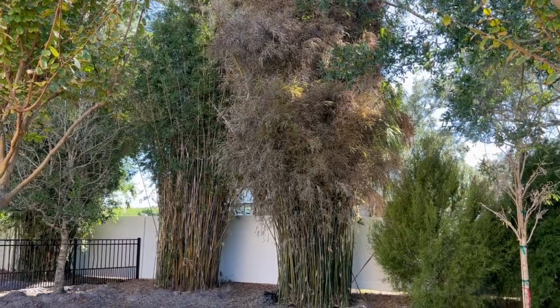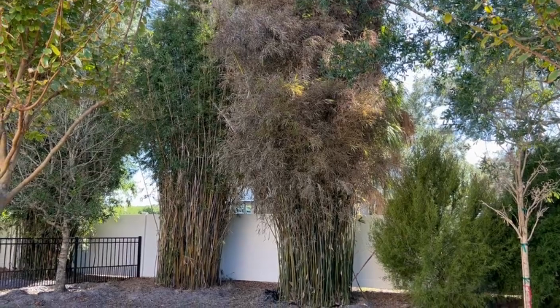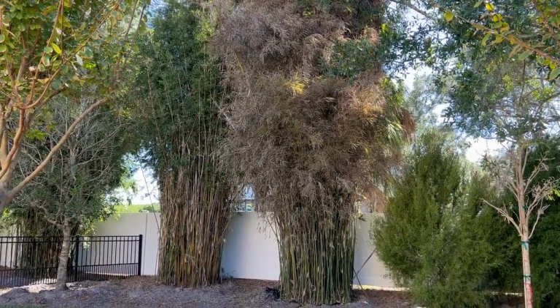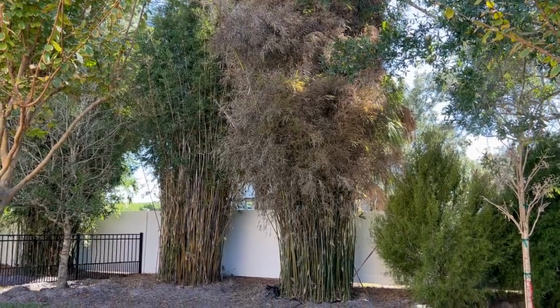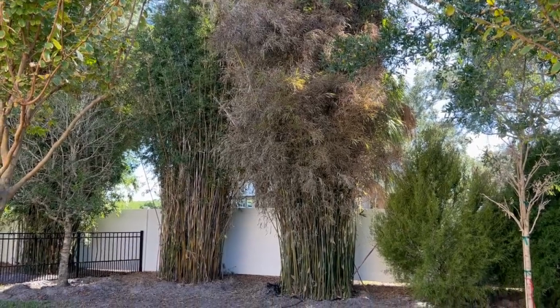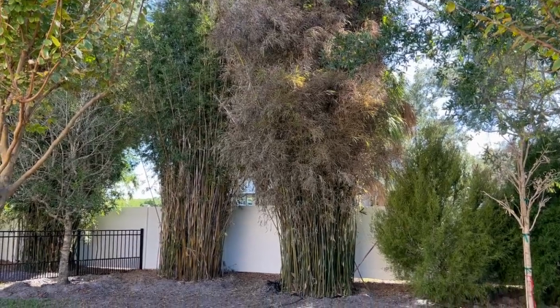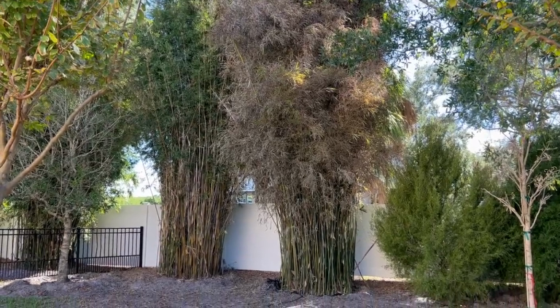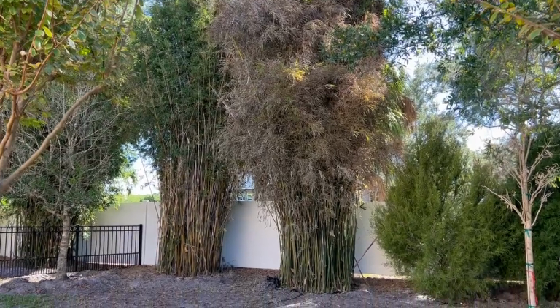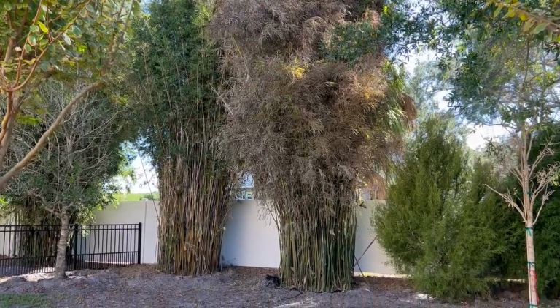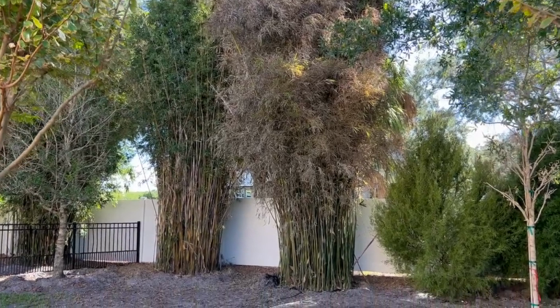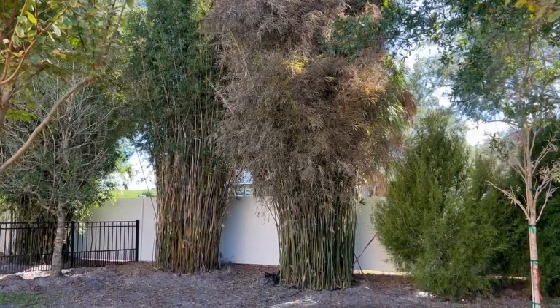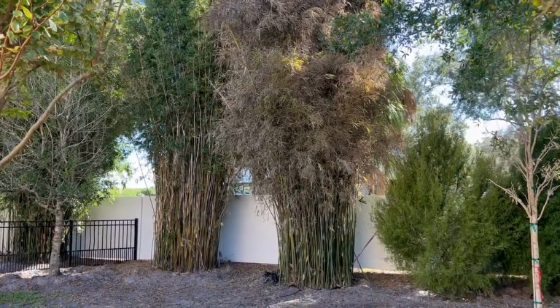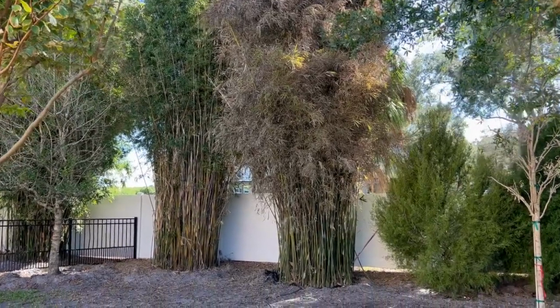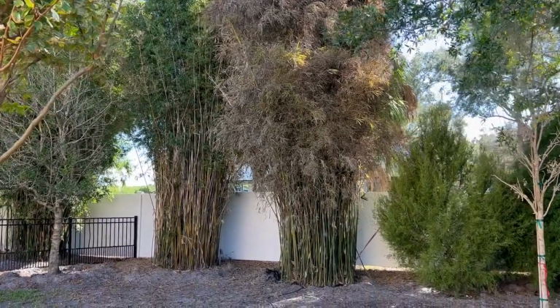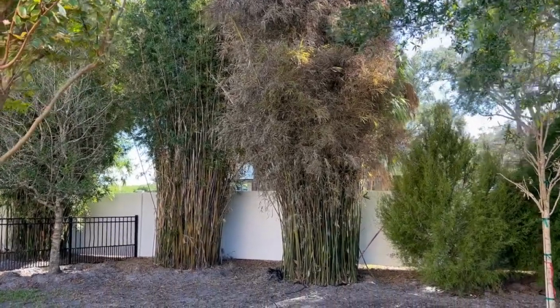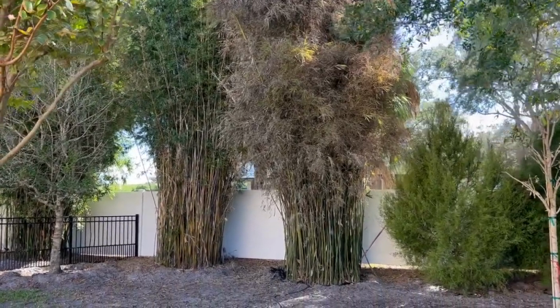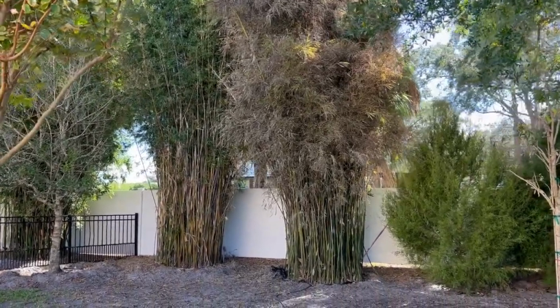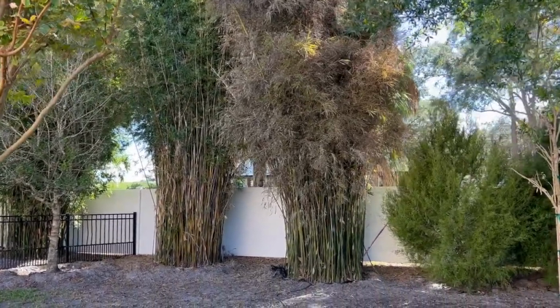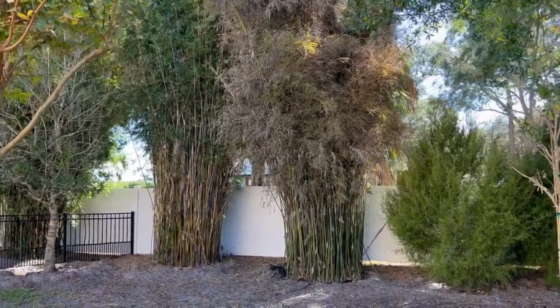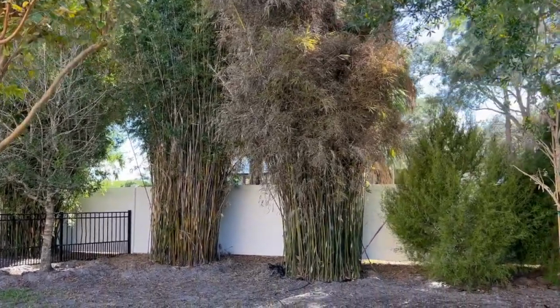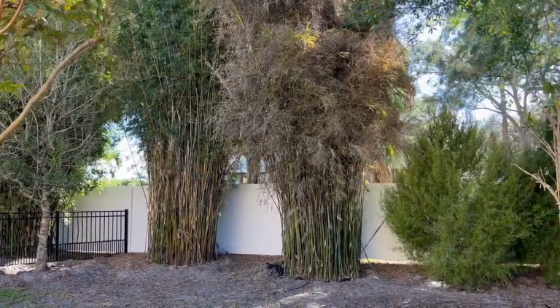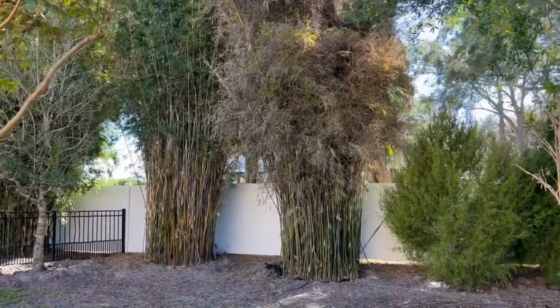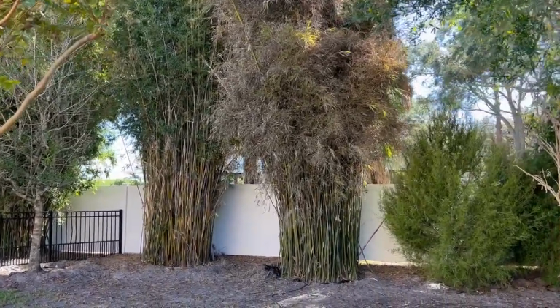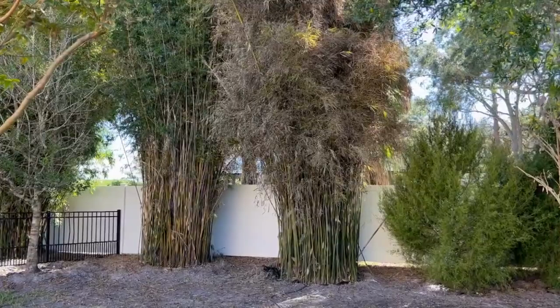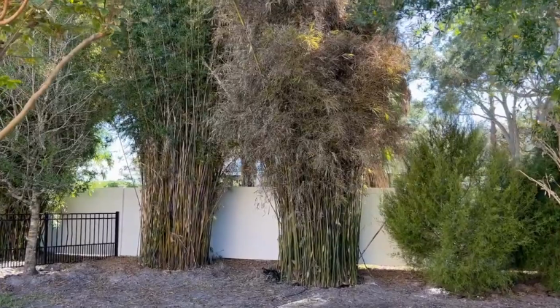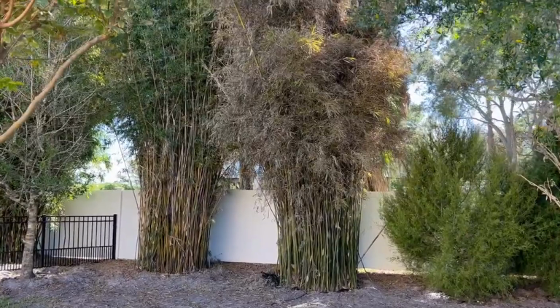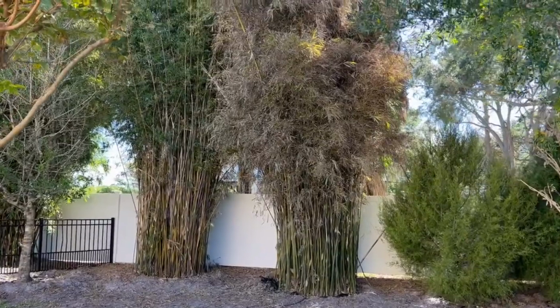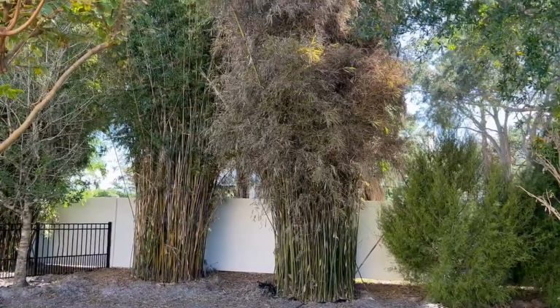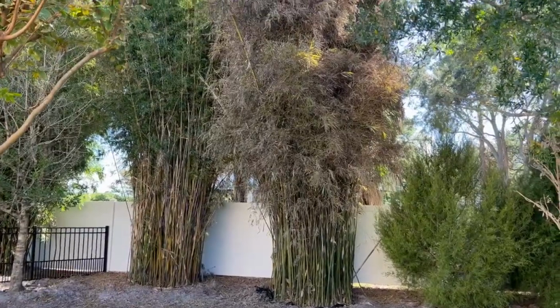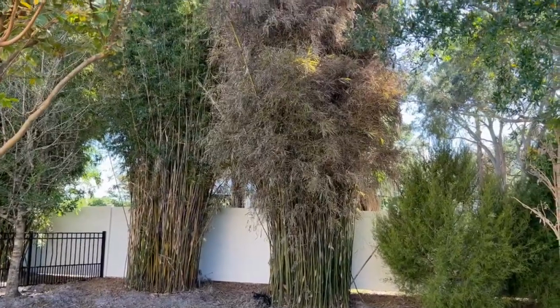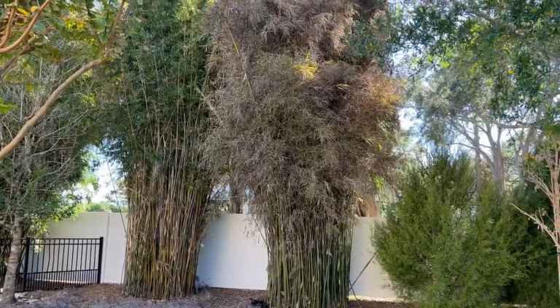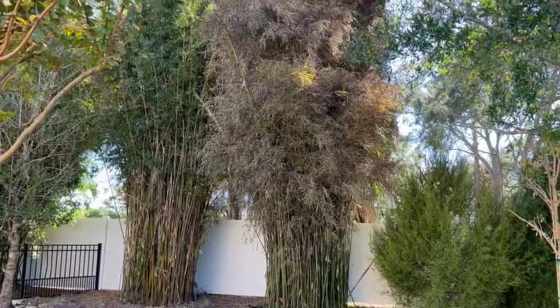Good morning, tree lovers. I'm Joel Mizell with The Tree Planters at thetreeplanters.com.